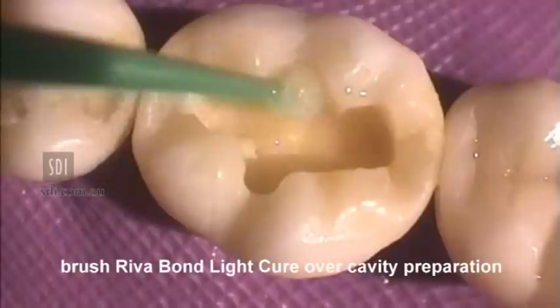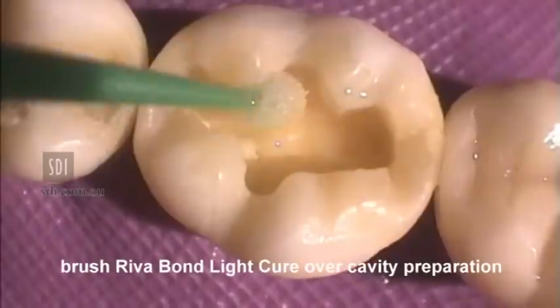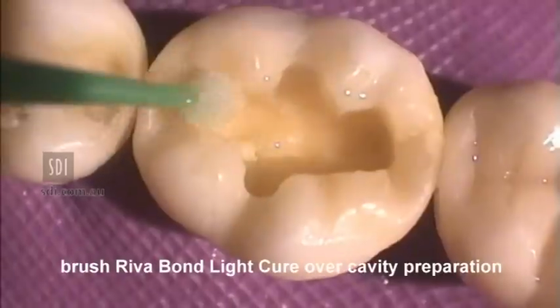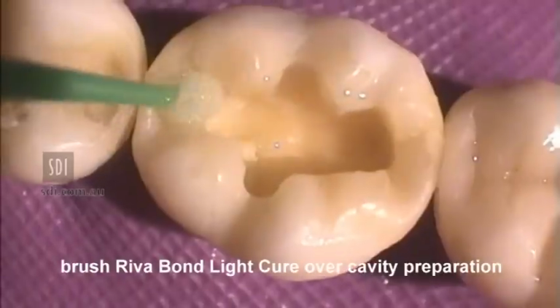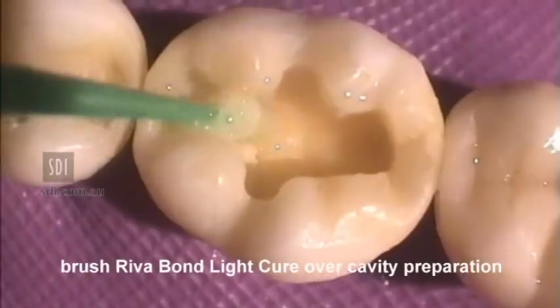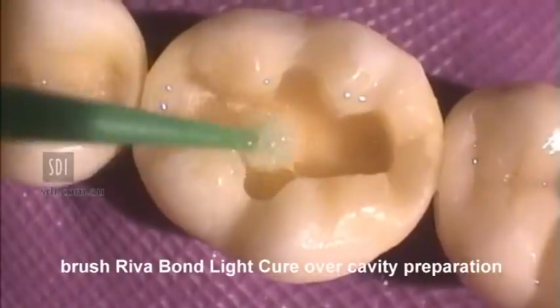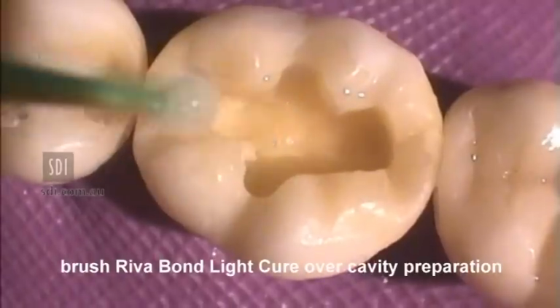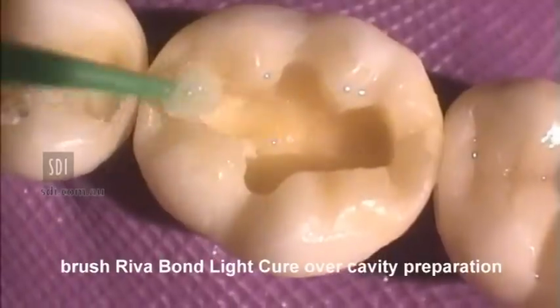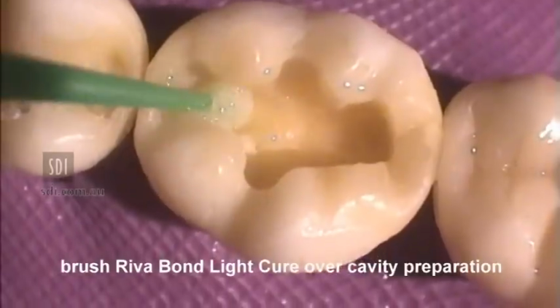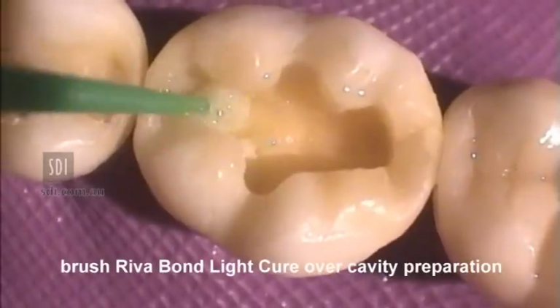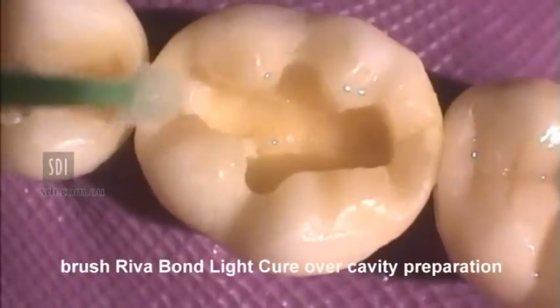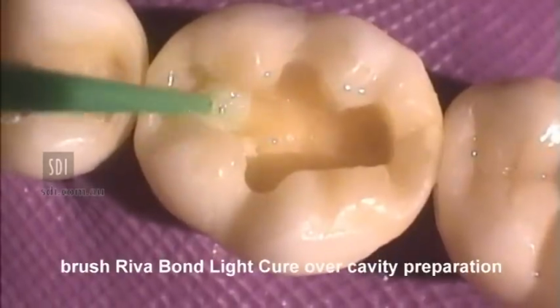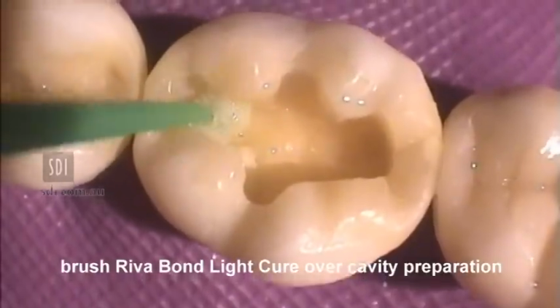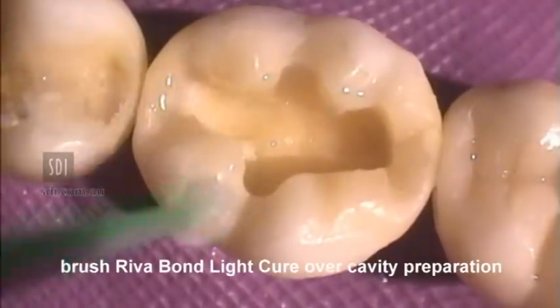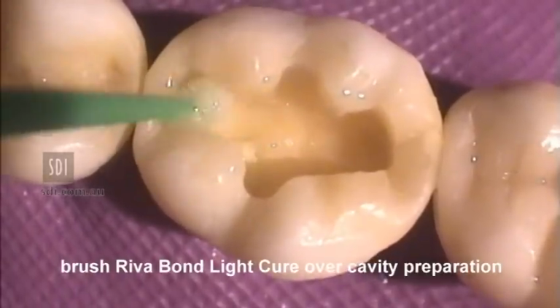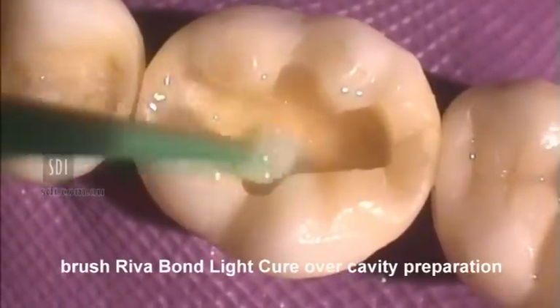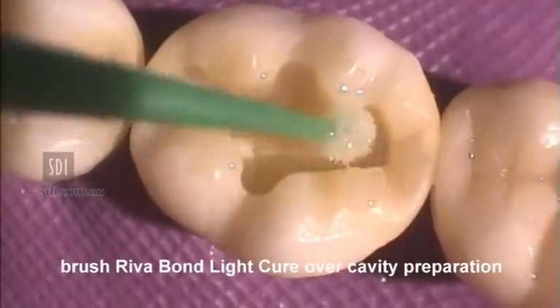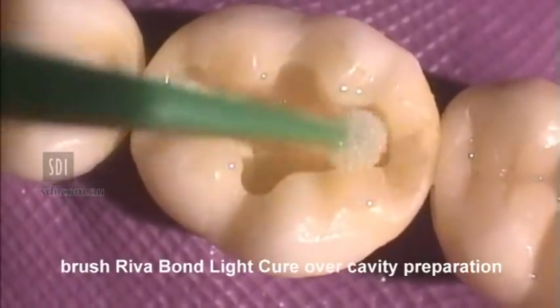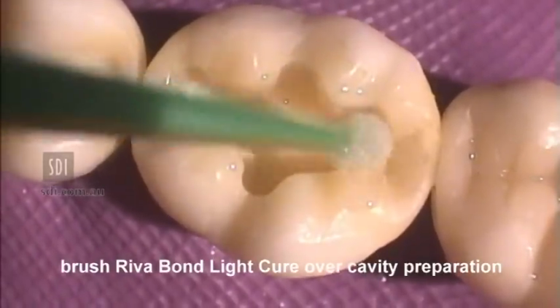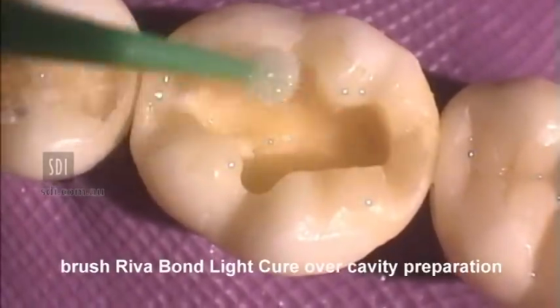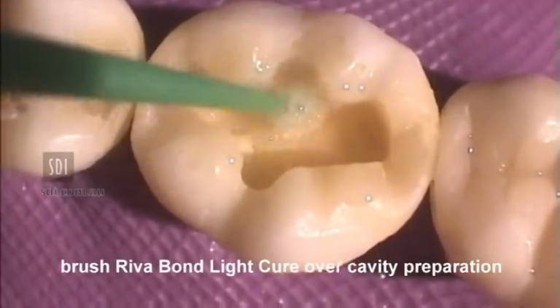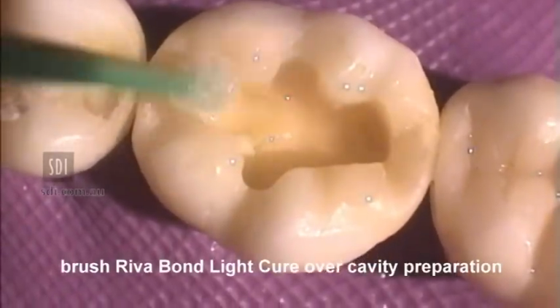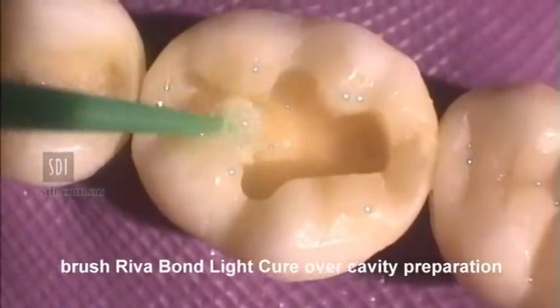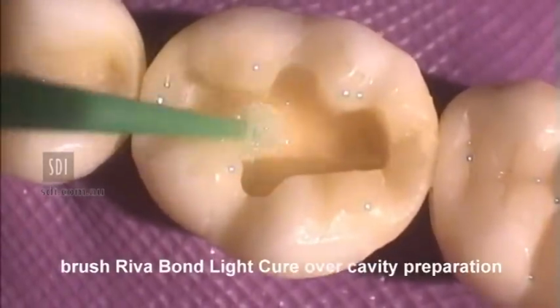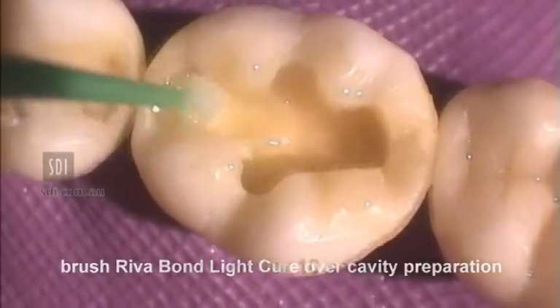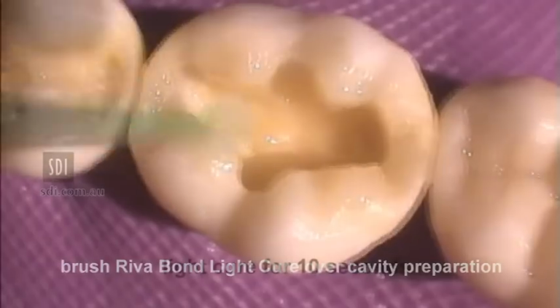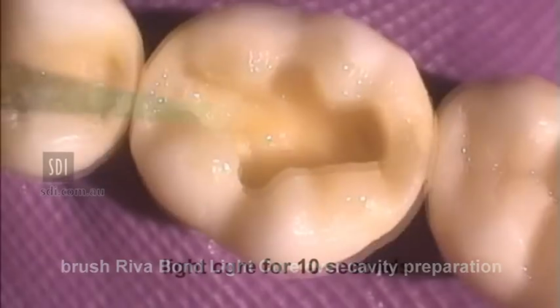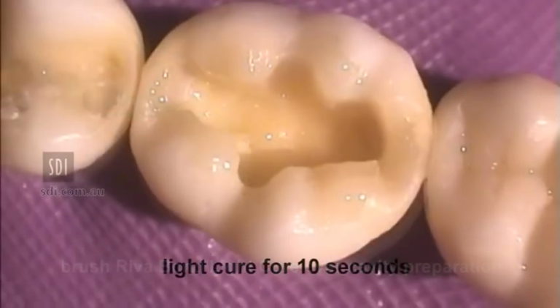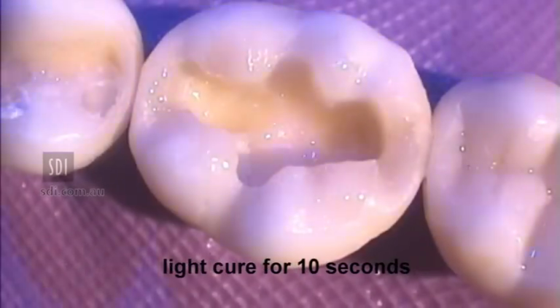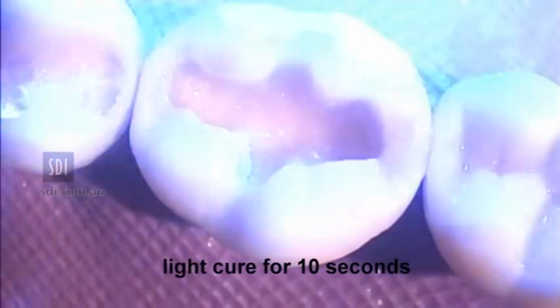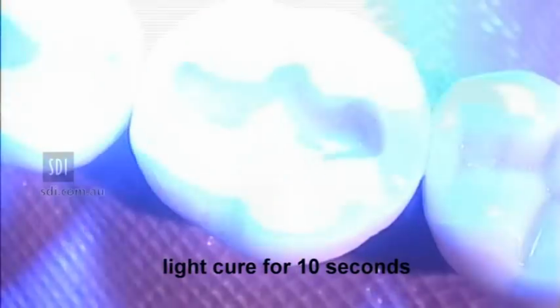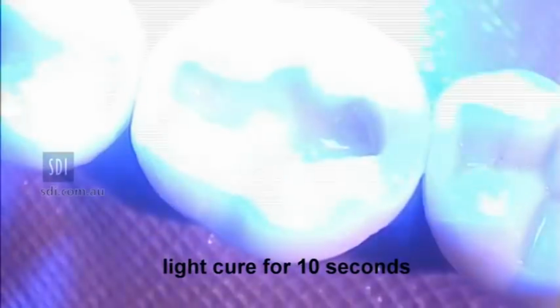Apply RevaBond LC over the cavity preparation and adjacent enamel surfaces. Light cure for 10 seconds.